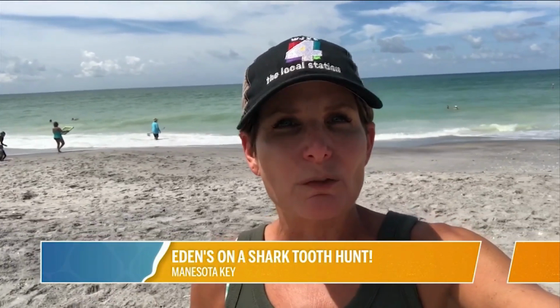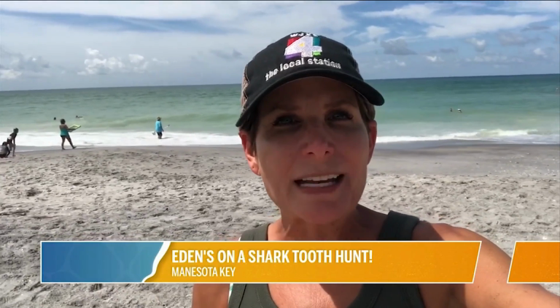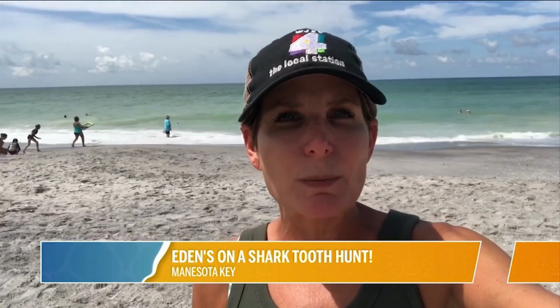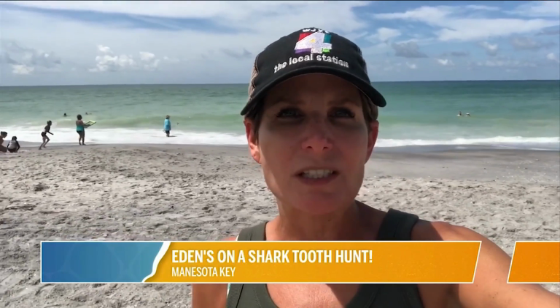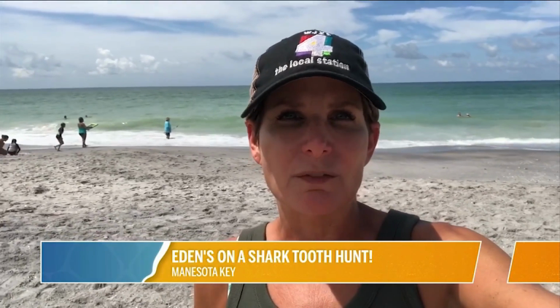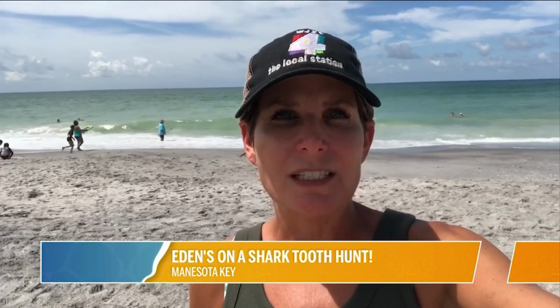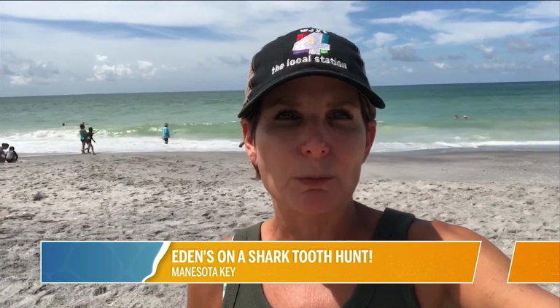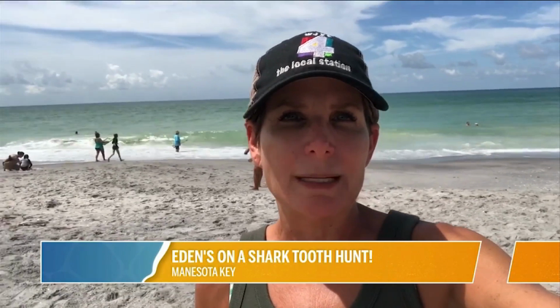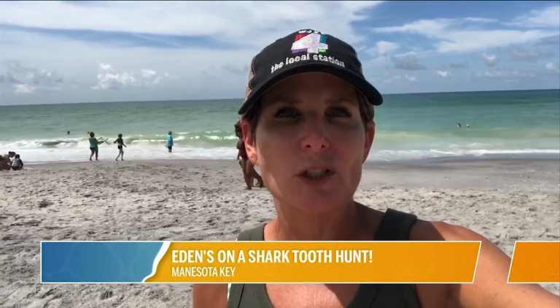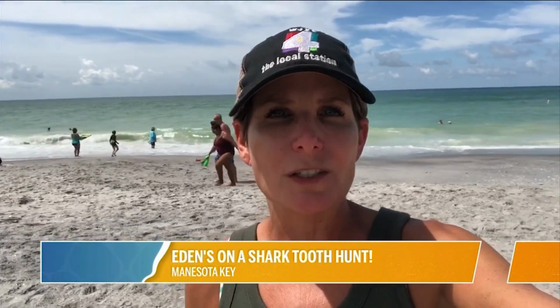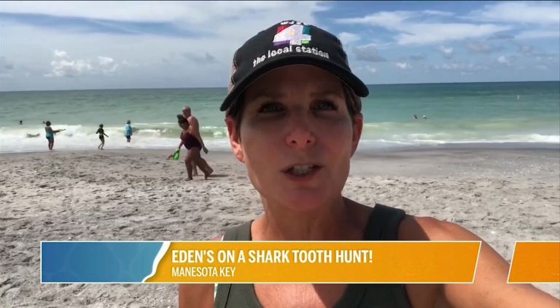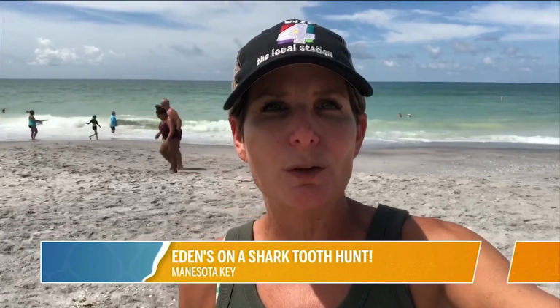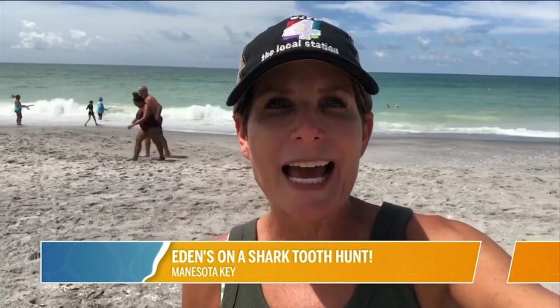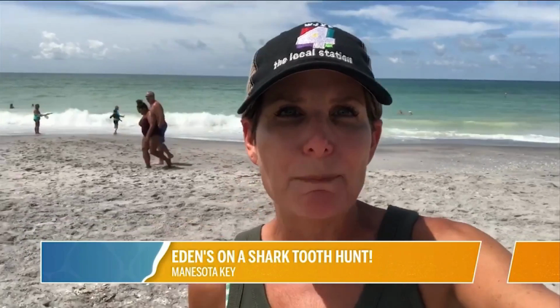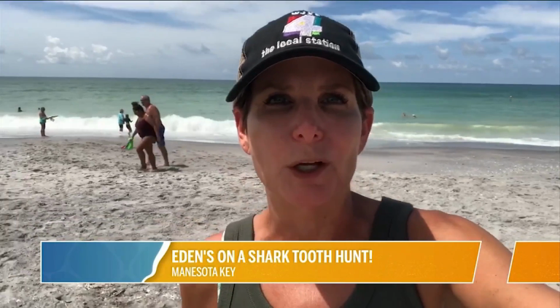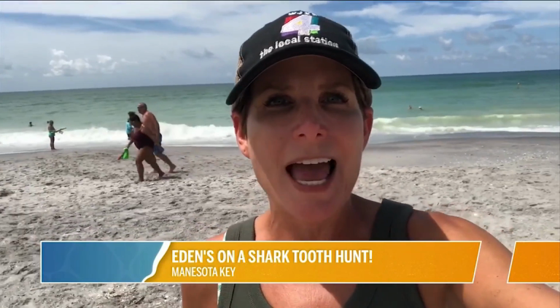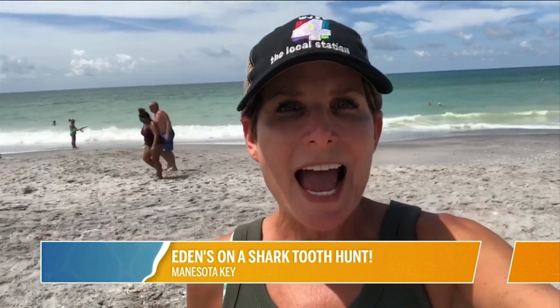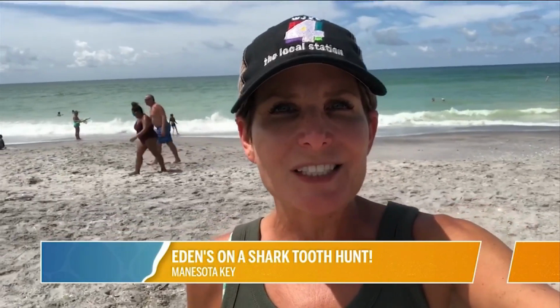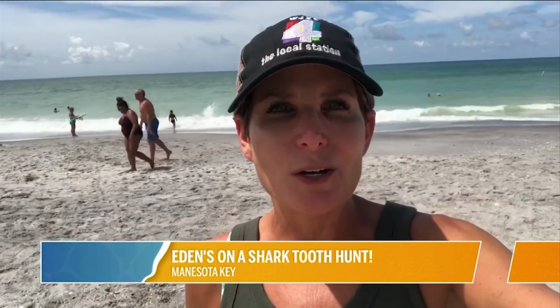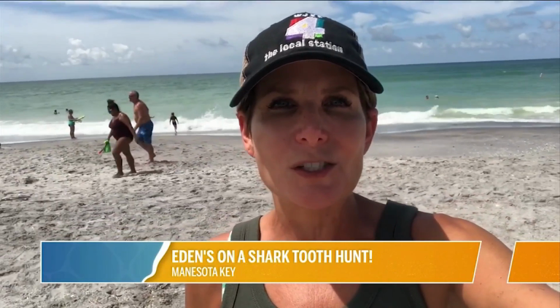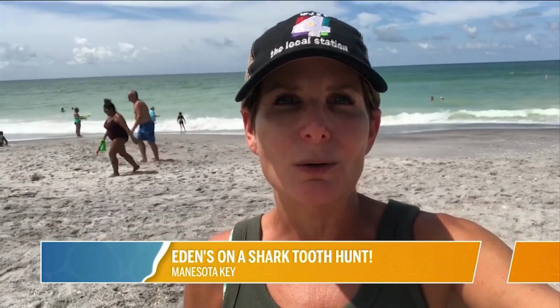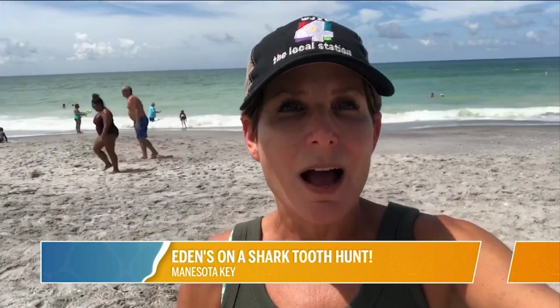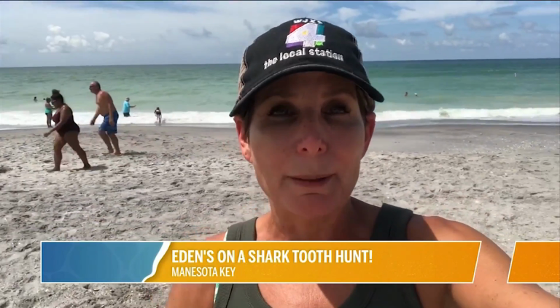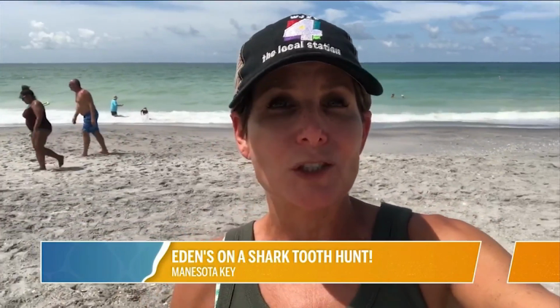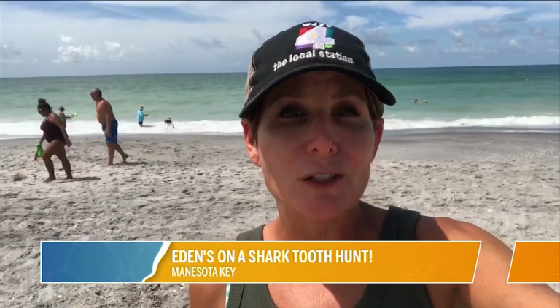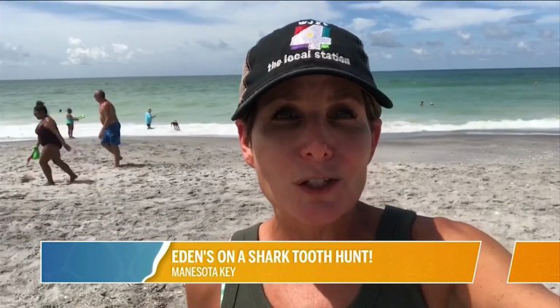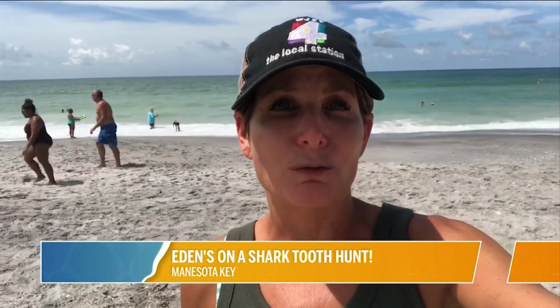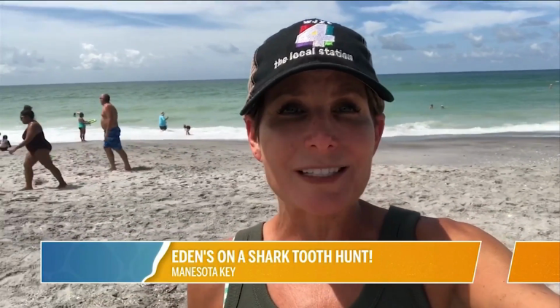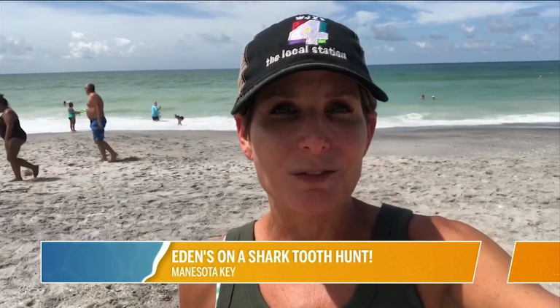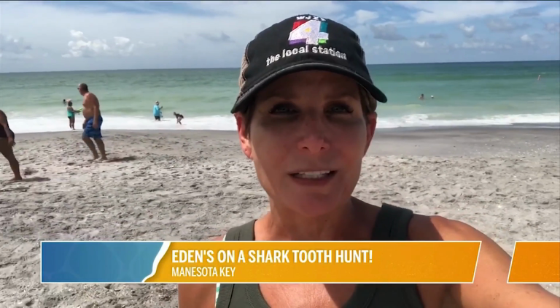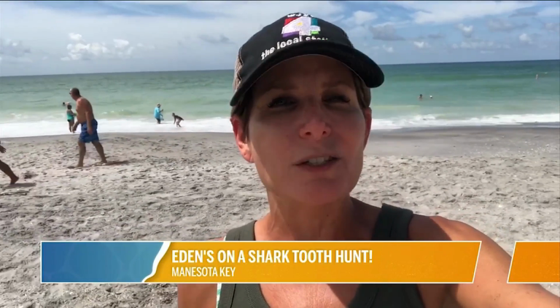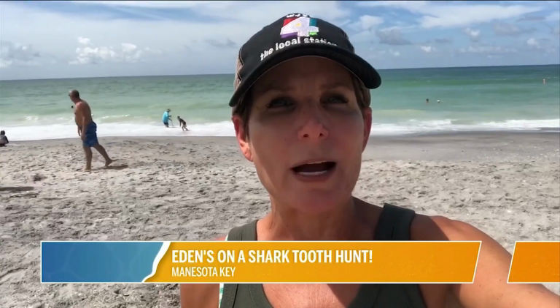Now Venice Beach itself is the self-proclaimed shark's tooth capital and it's host to a big shark's tooth festival, and here's why.